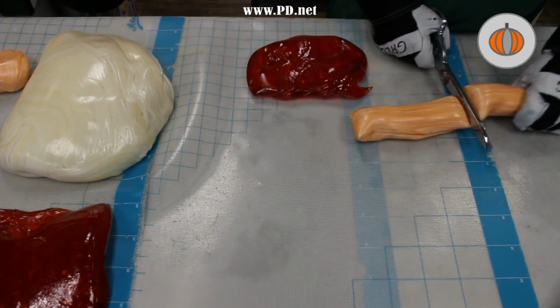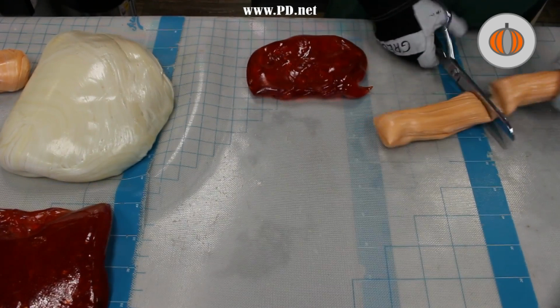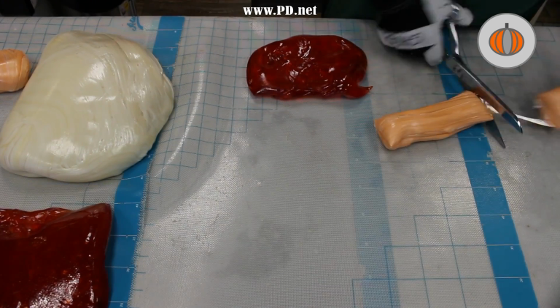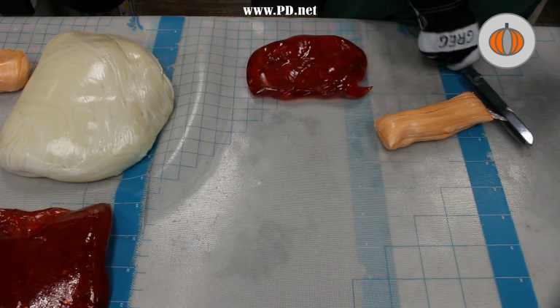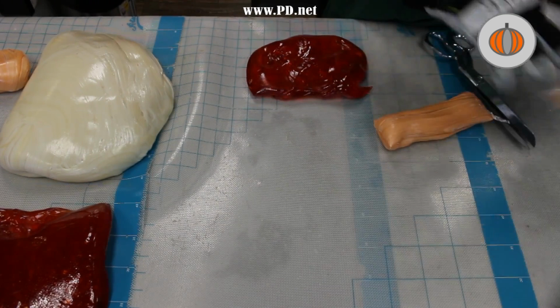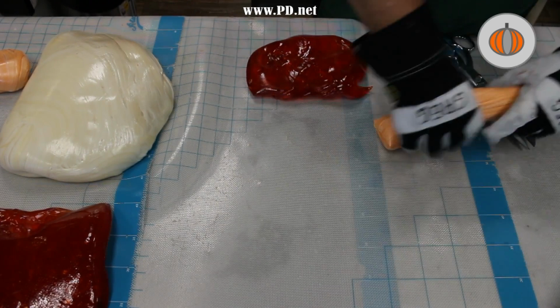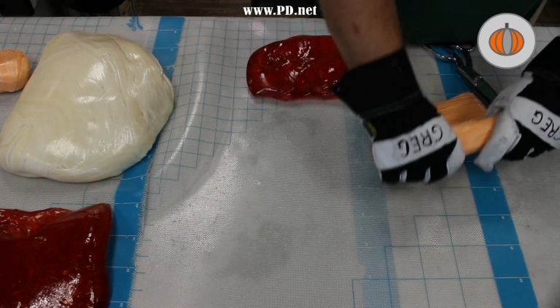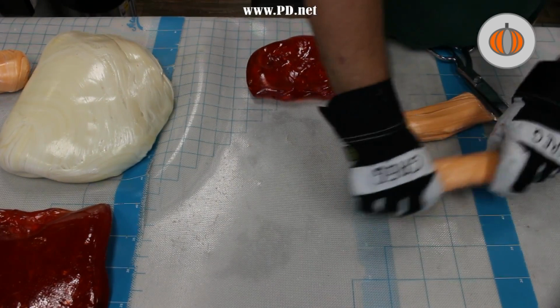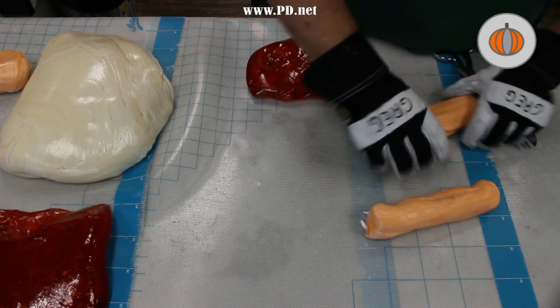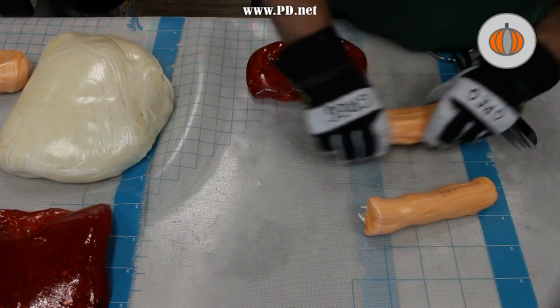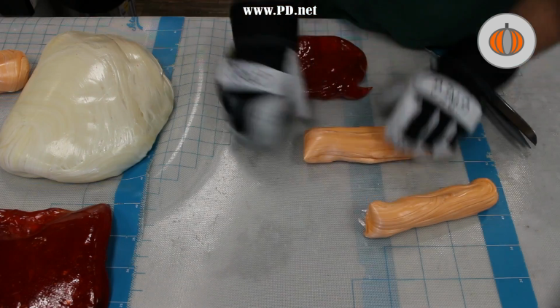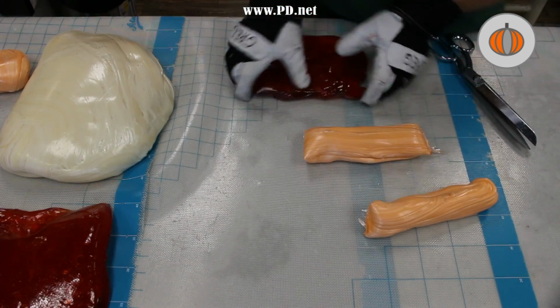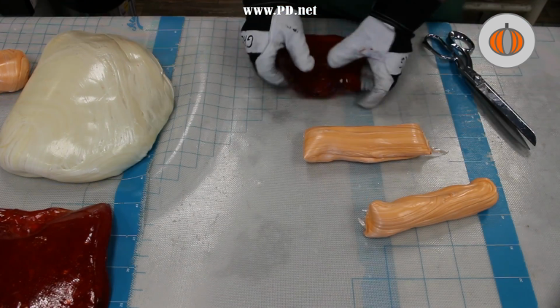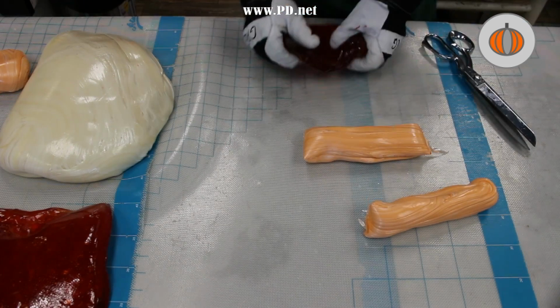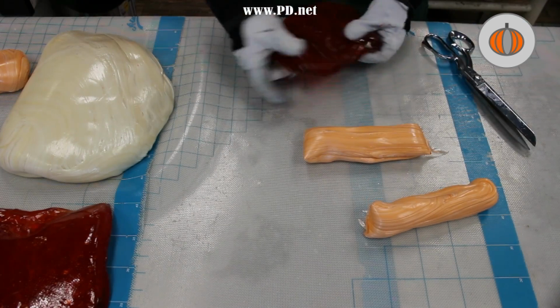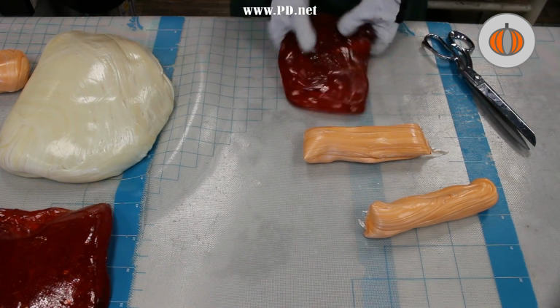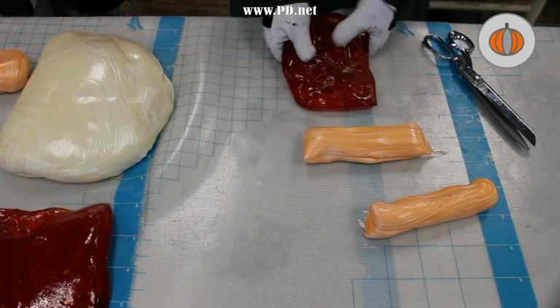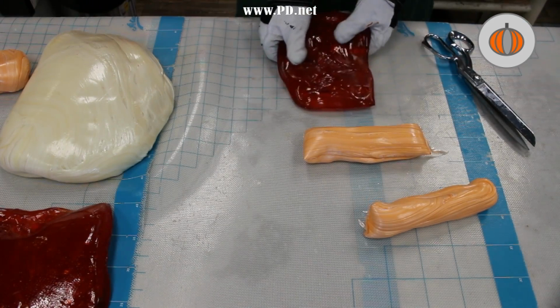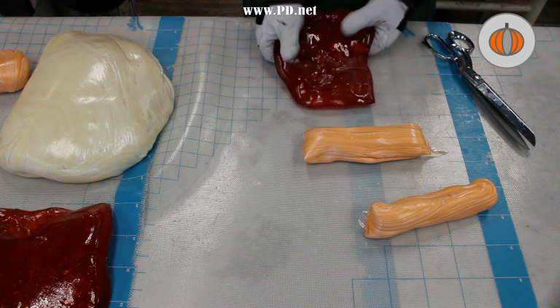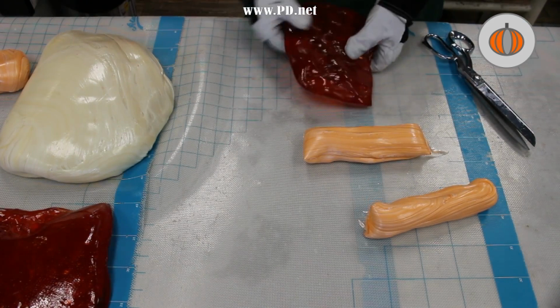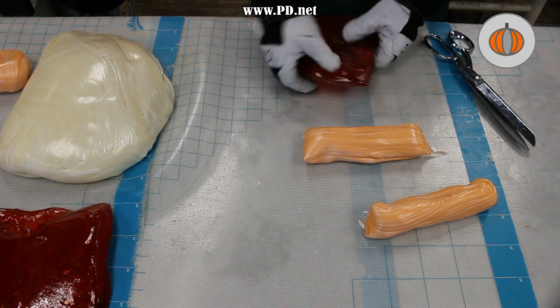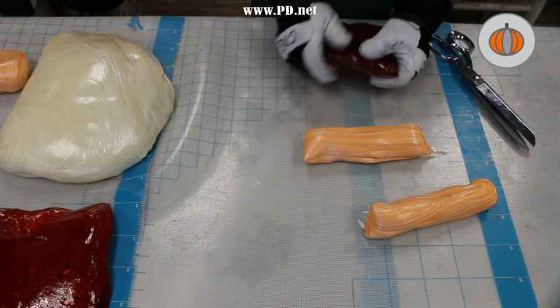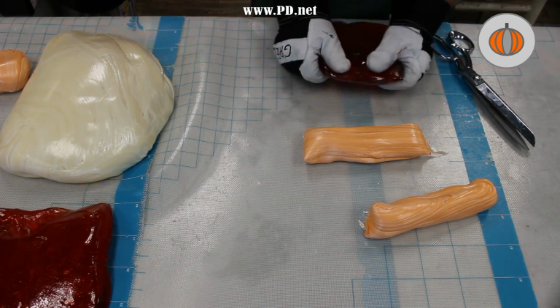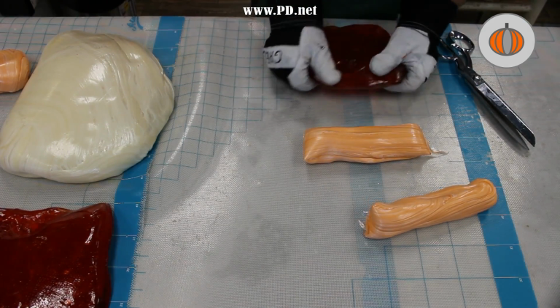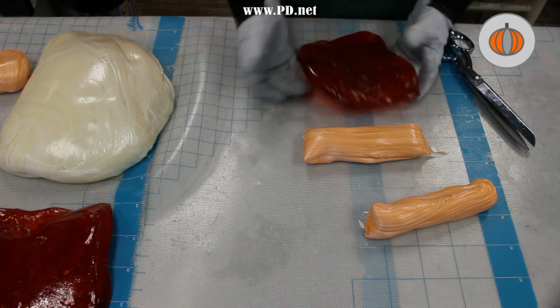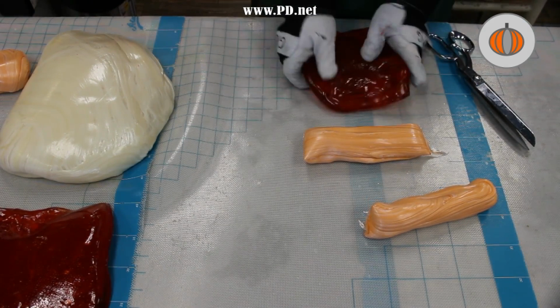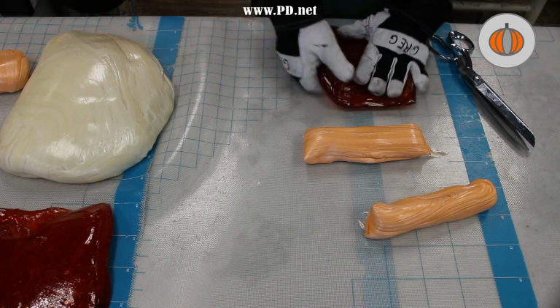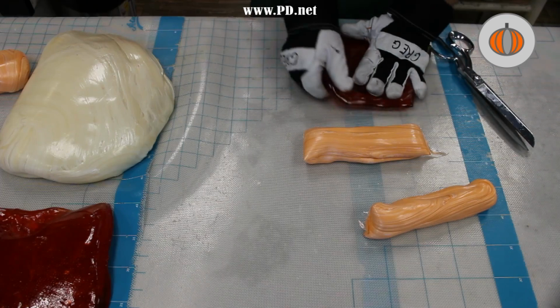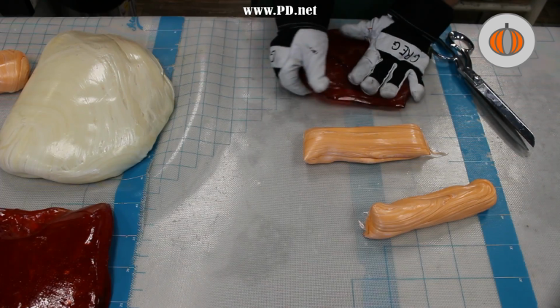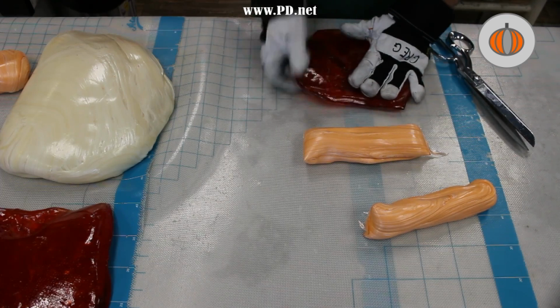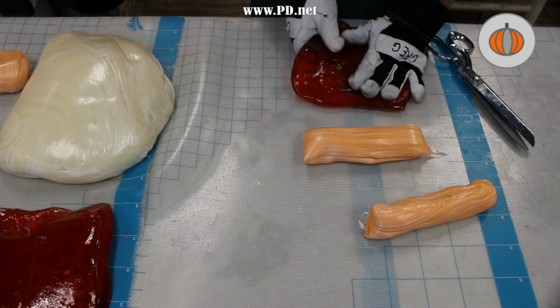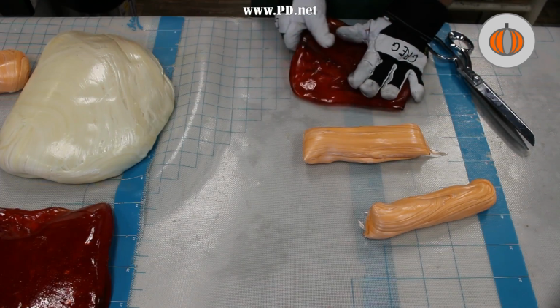This lets us duplicate the design. We're going to make one side of the pumpkin, stretch it, cut it in half, and we'll end up with both sides of the pumpkin.